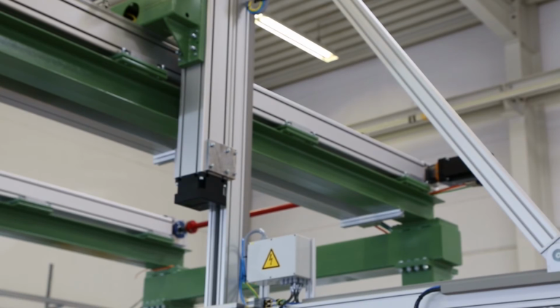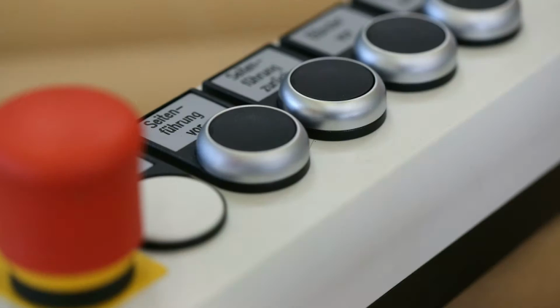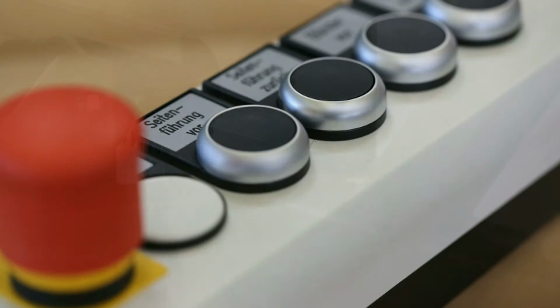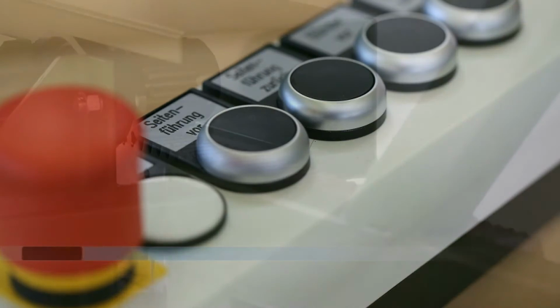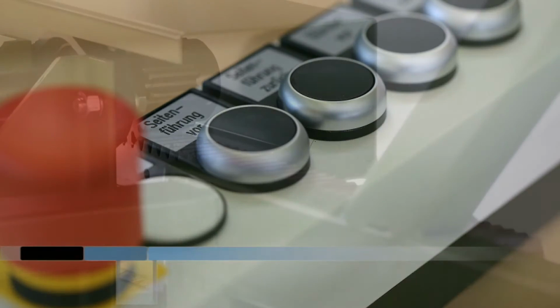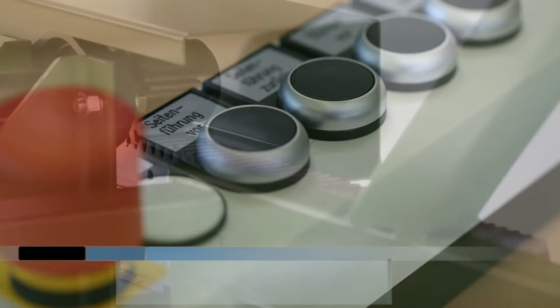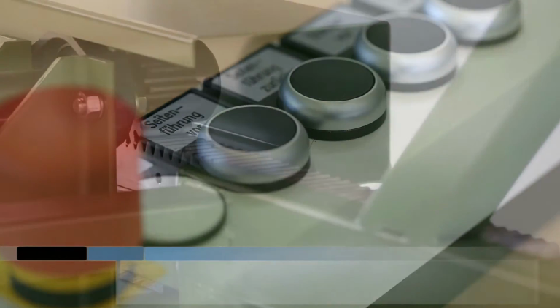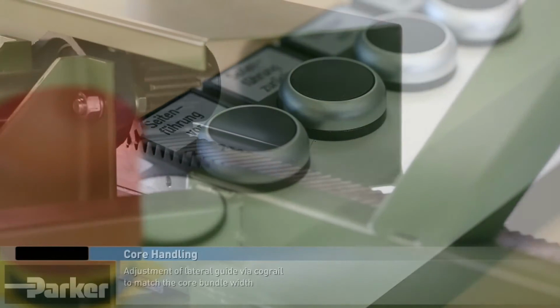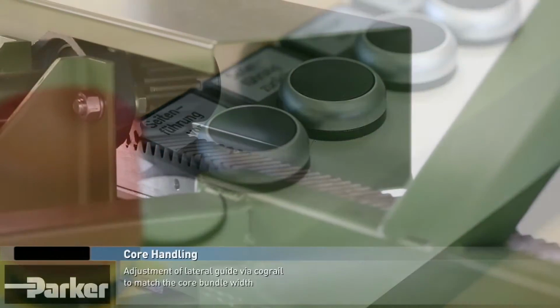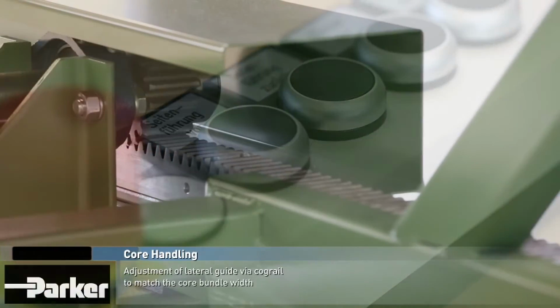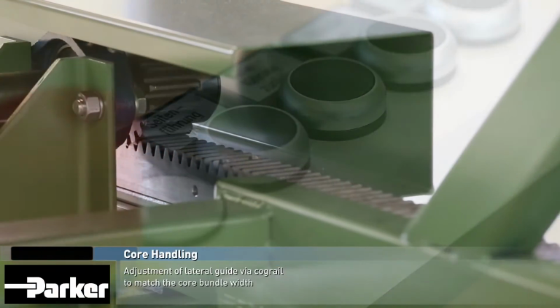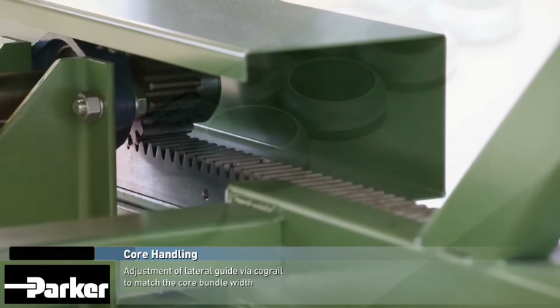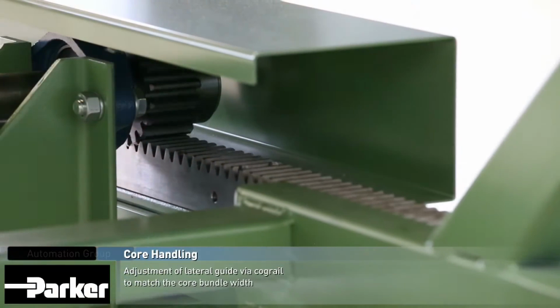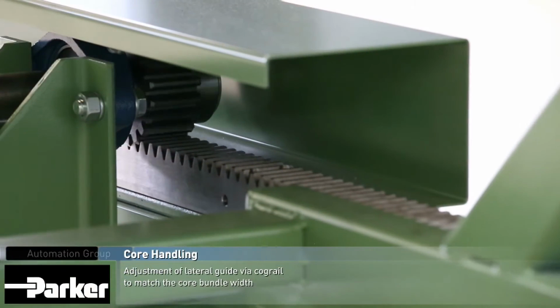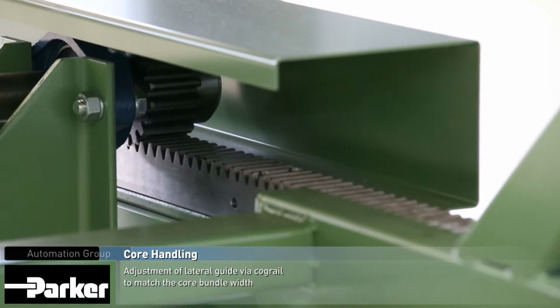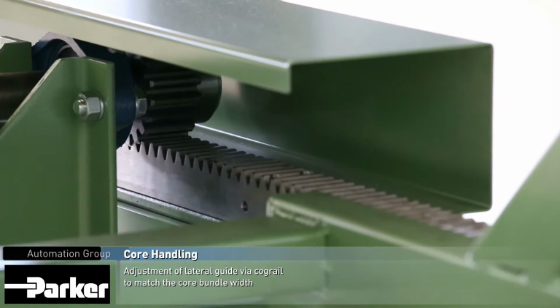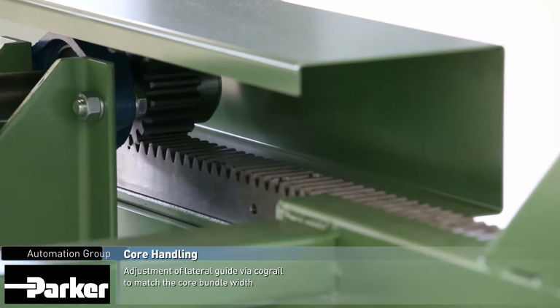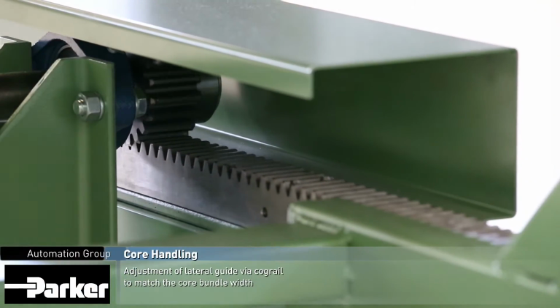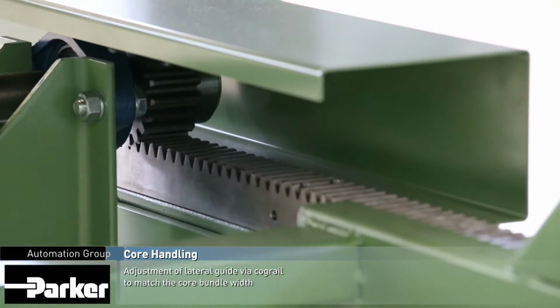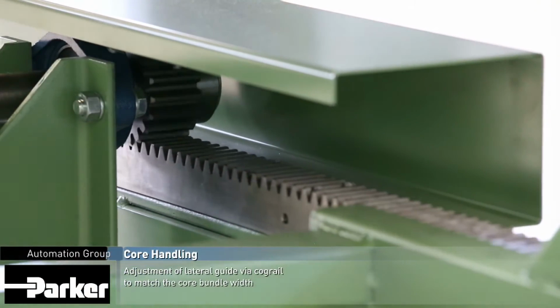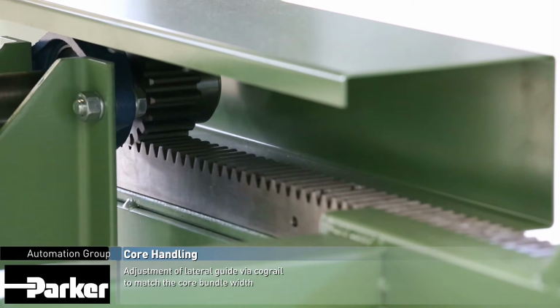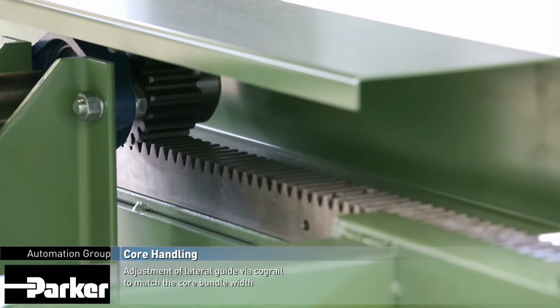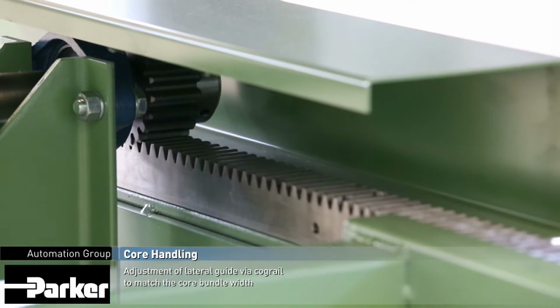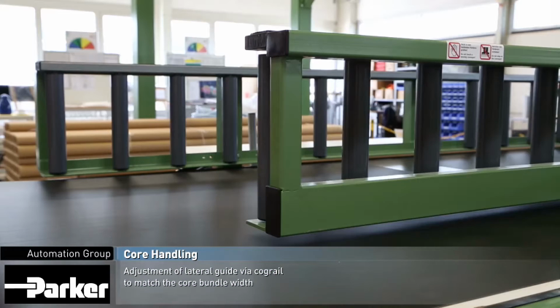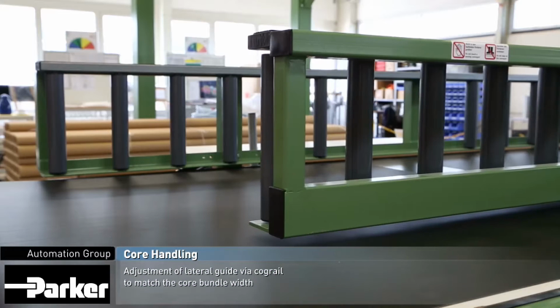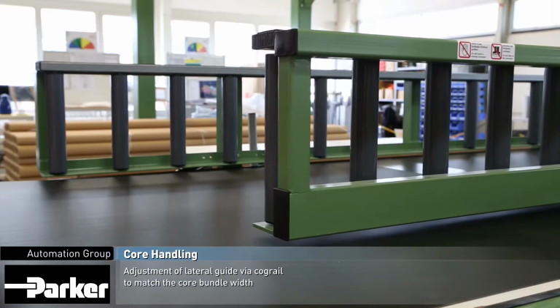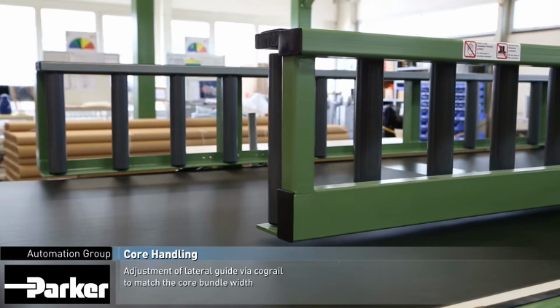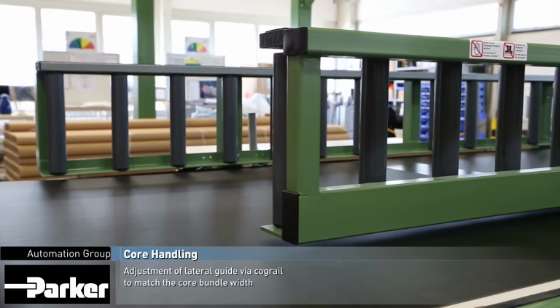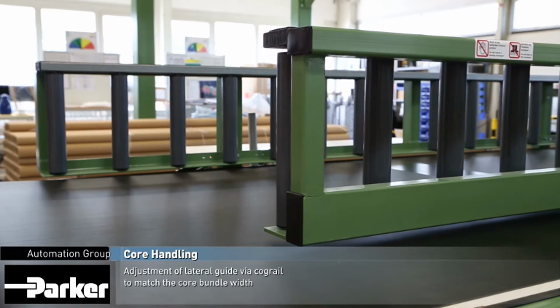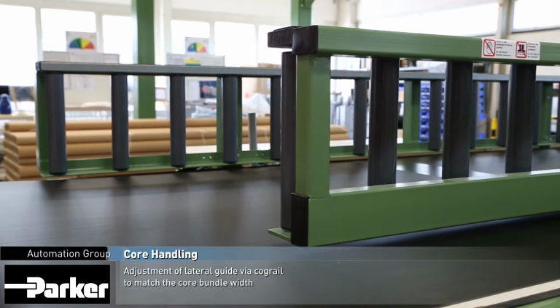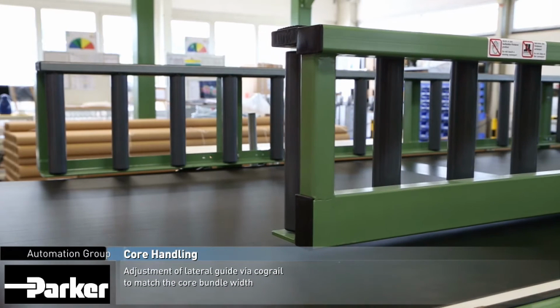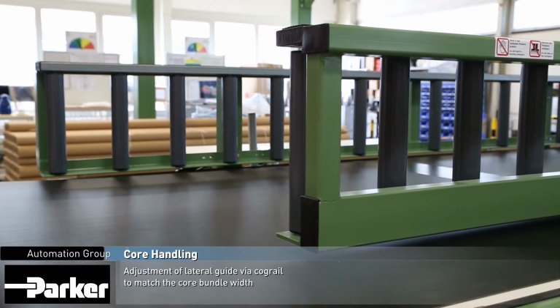The lateral guide of the conveyor belt can be adjusted by a cog rail to allow various bundle widths to be configured and processed.